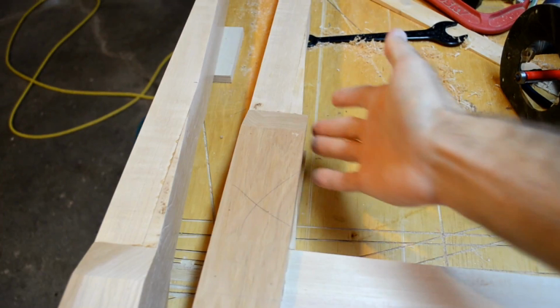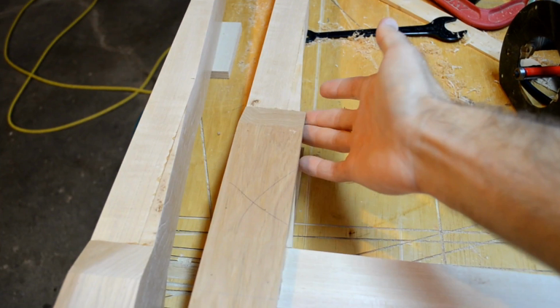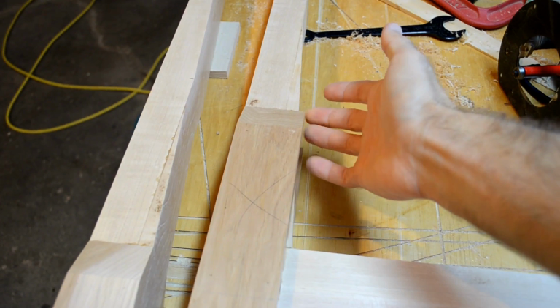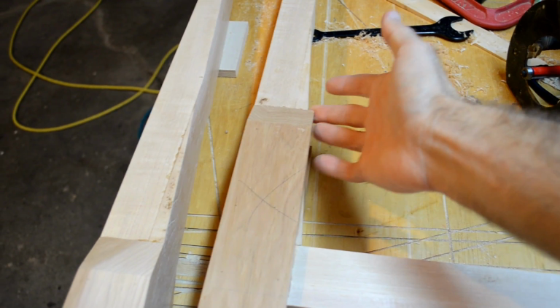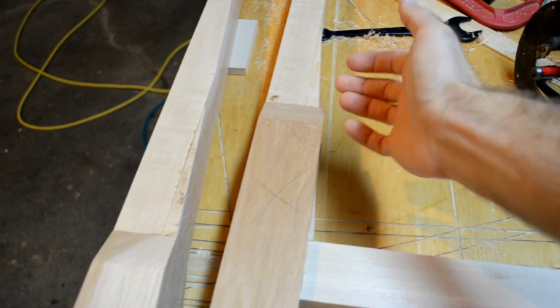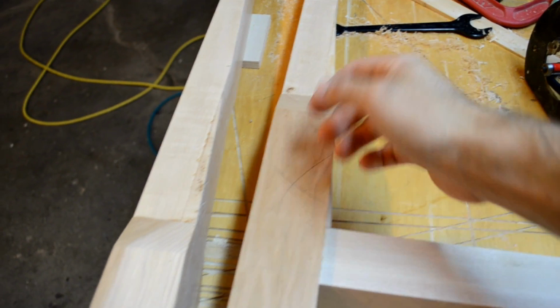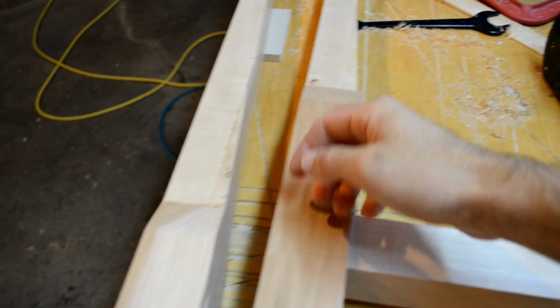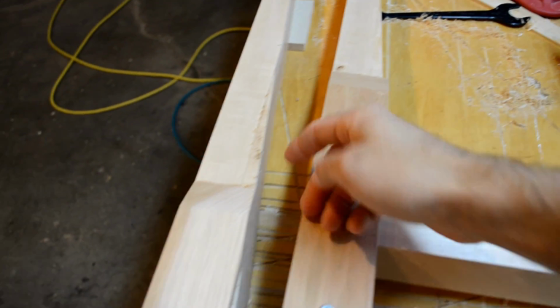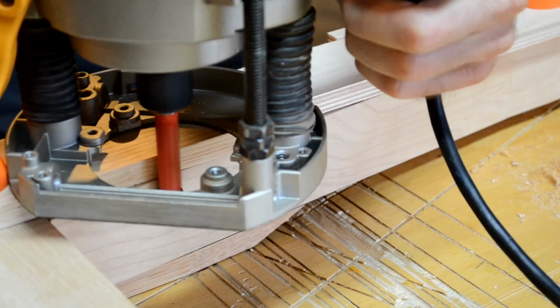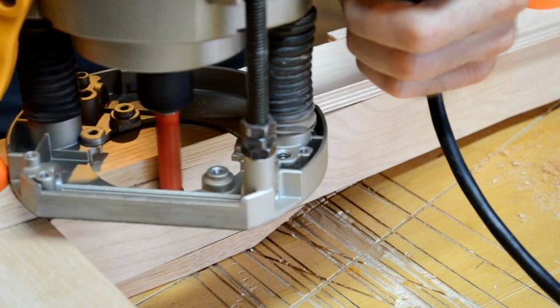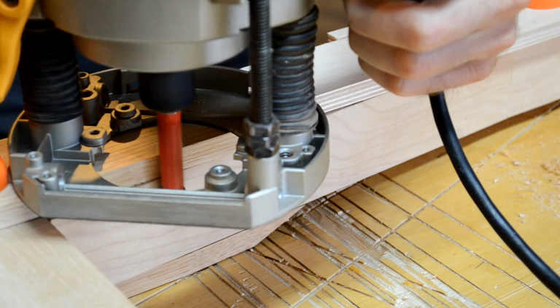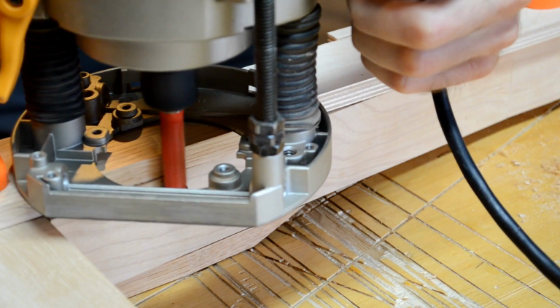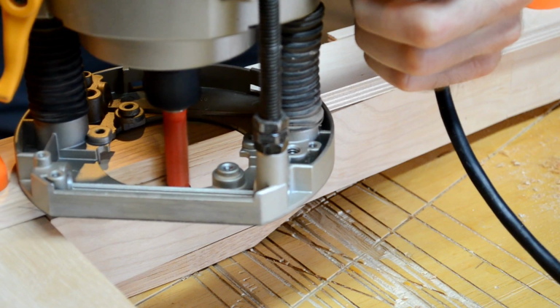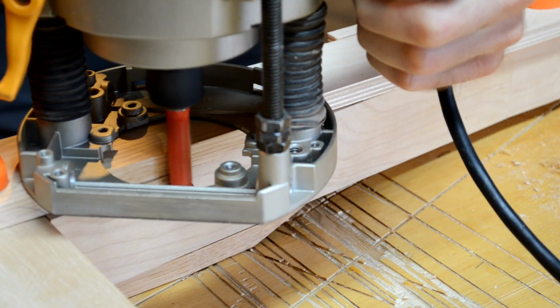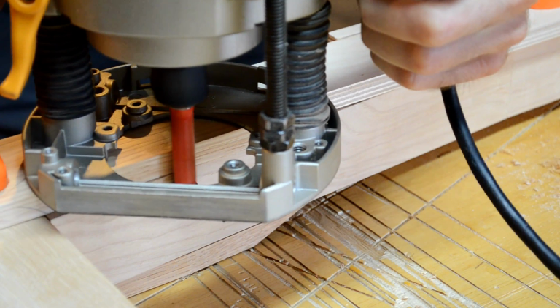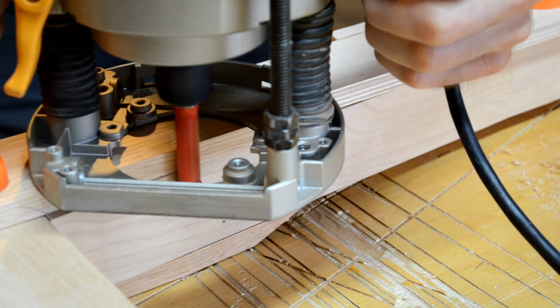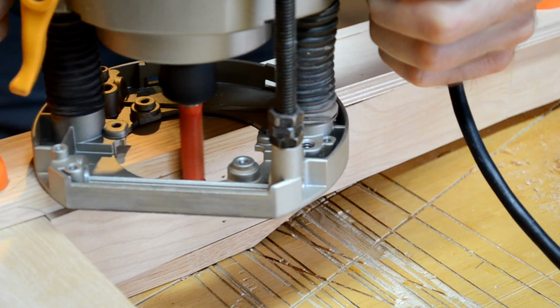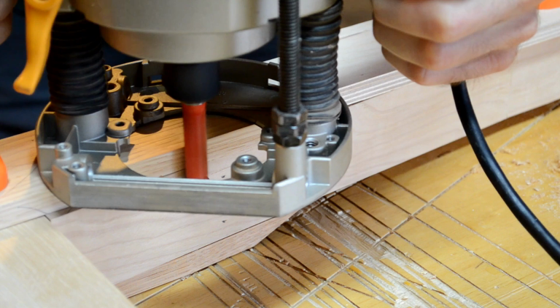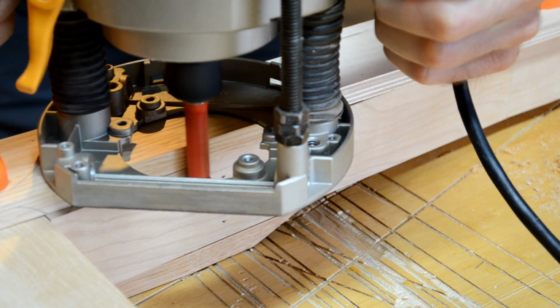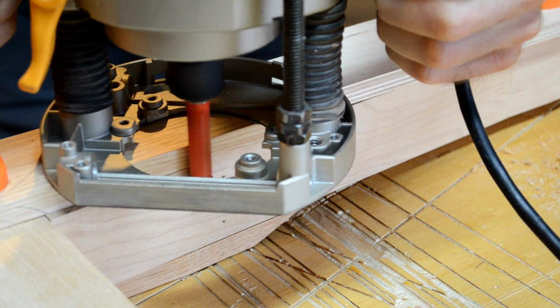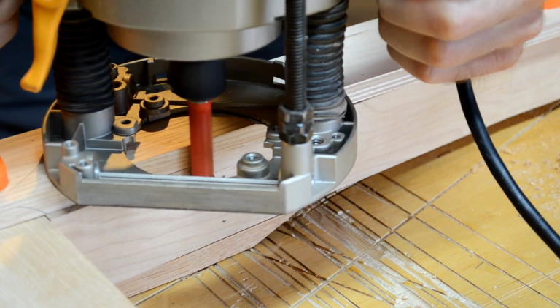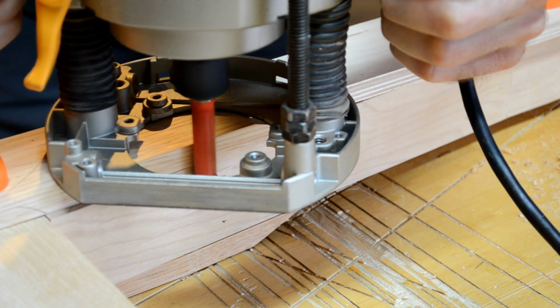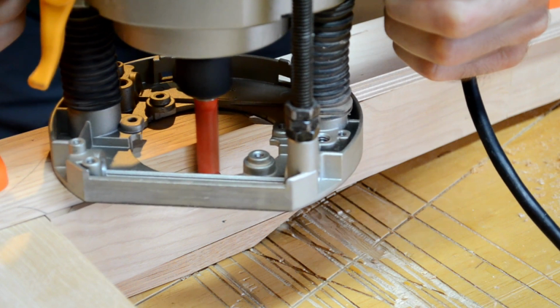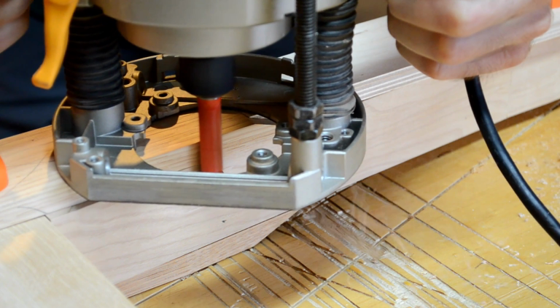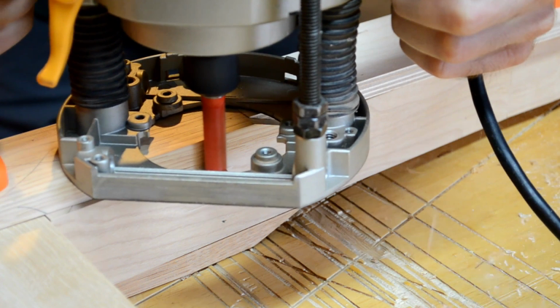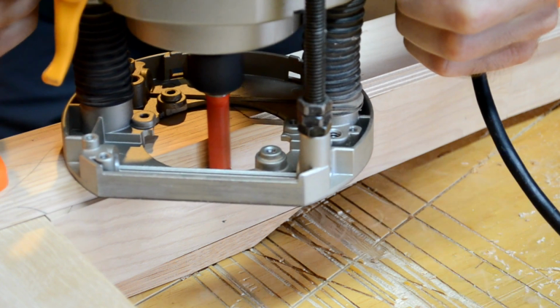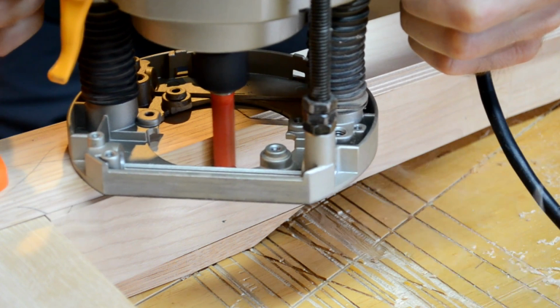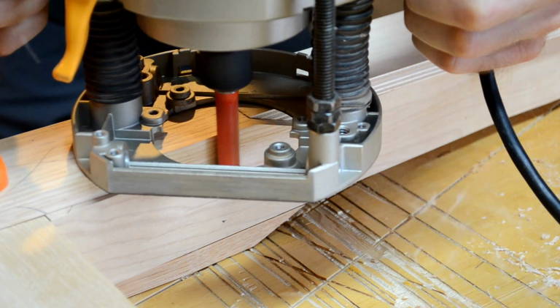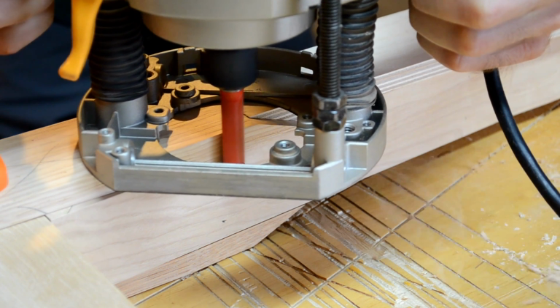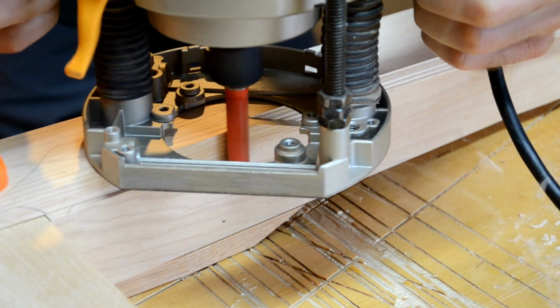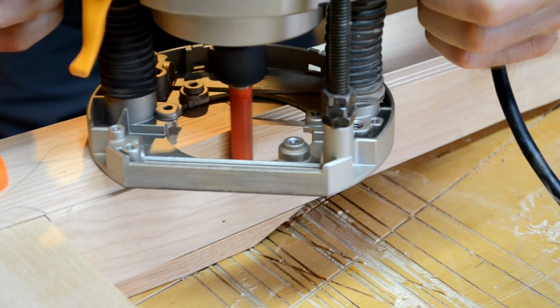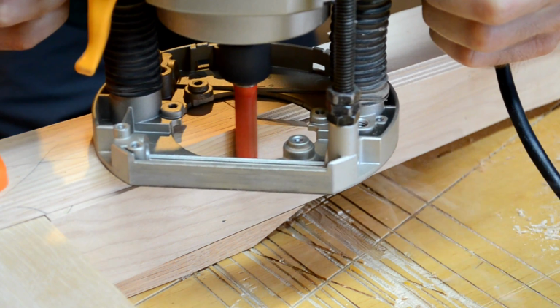The gusset plate on the arms had a little extra material hanging down, but fortunately it was a perfect situation for a flush trim router to come in and clean it up.